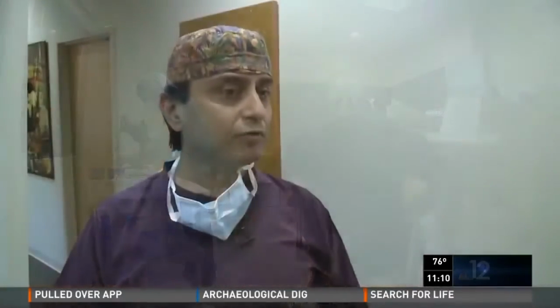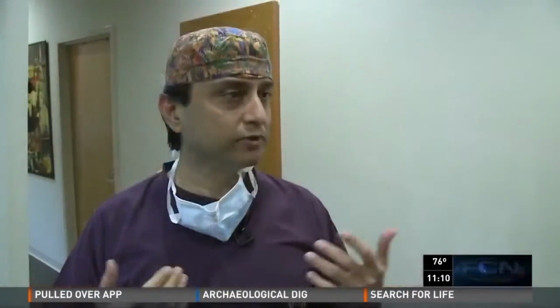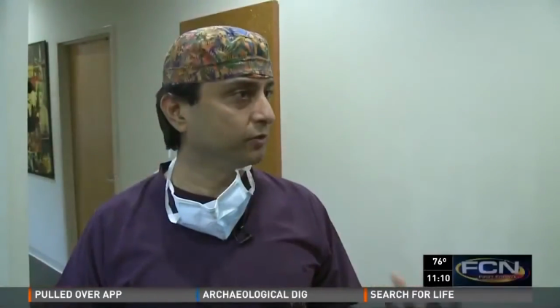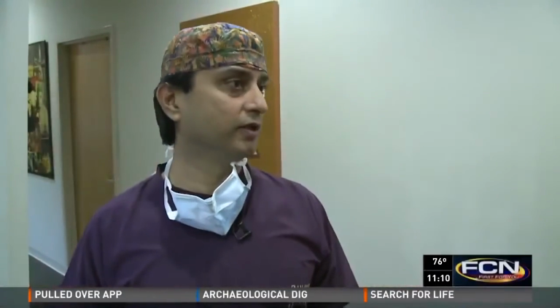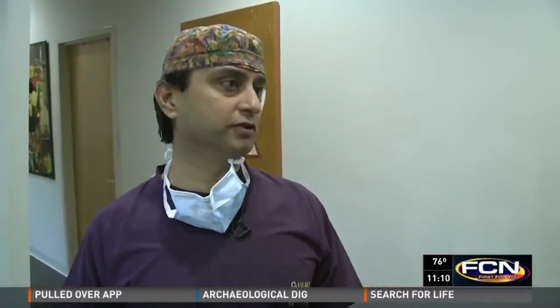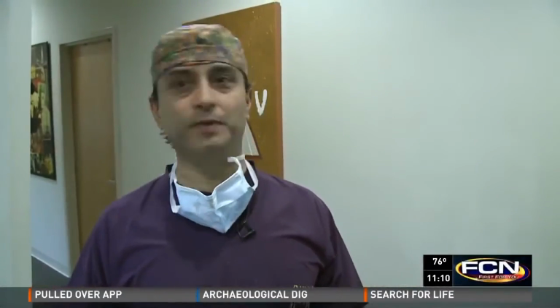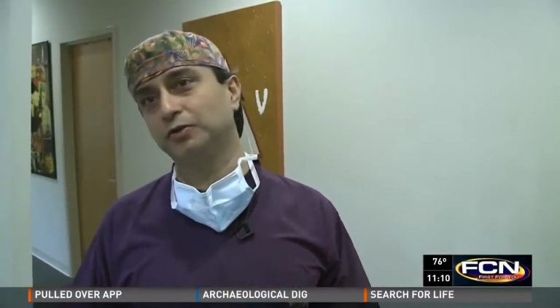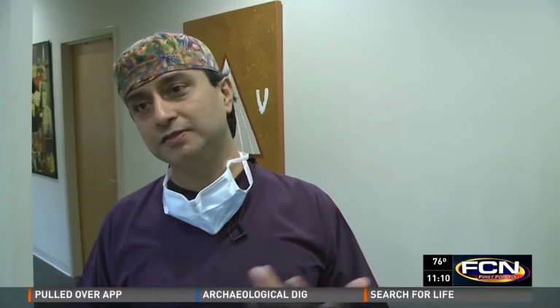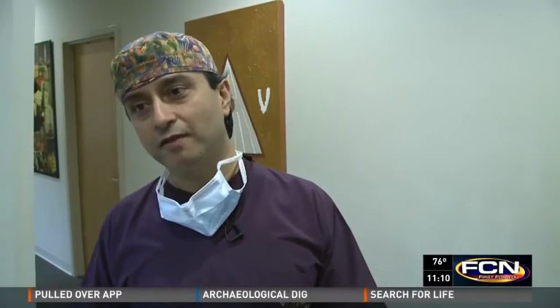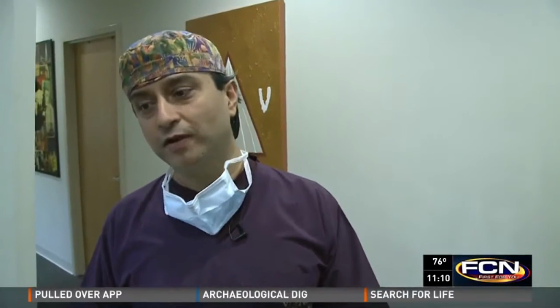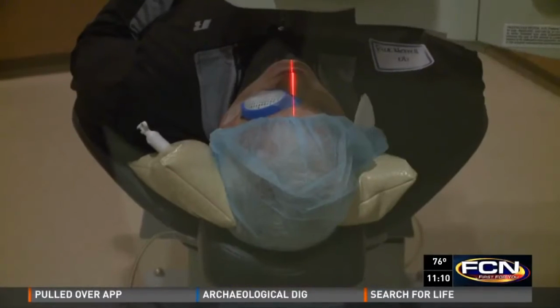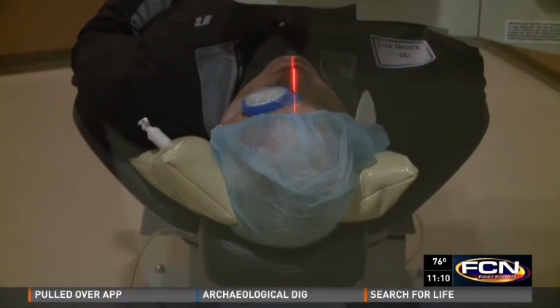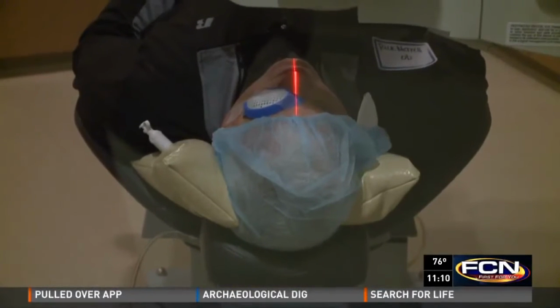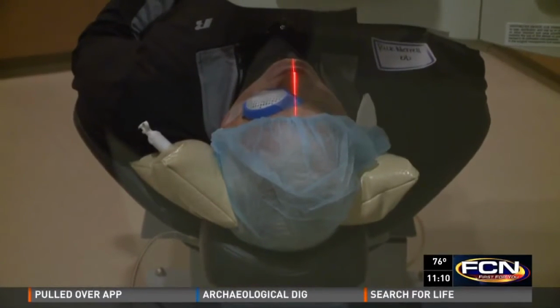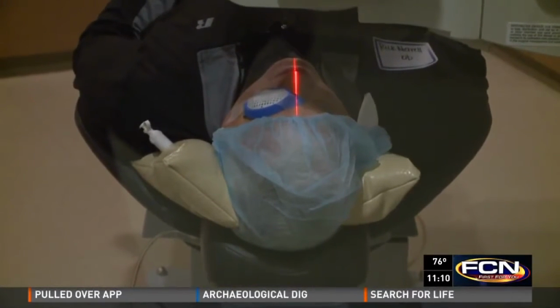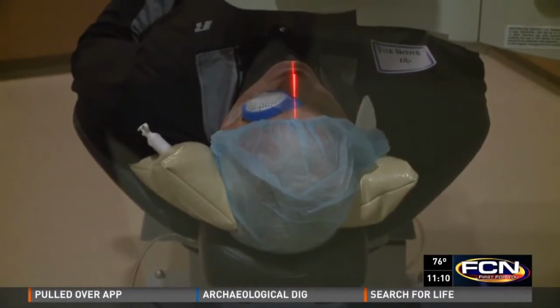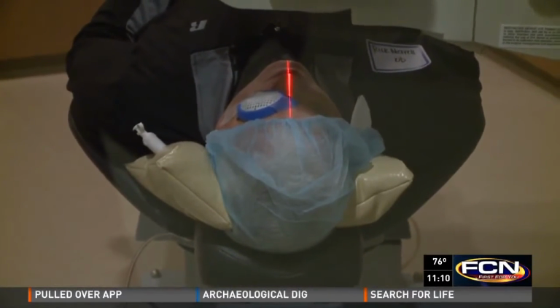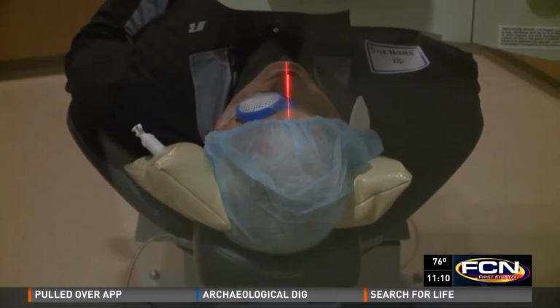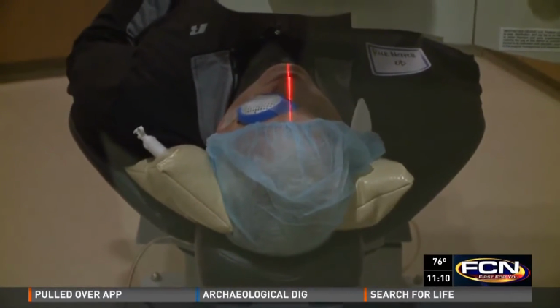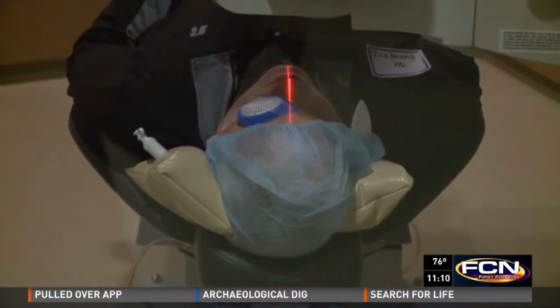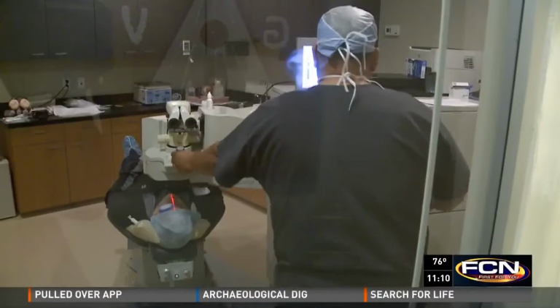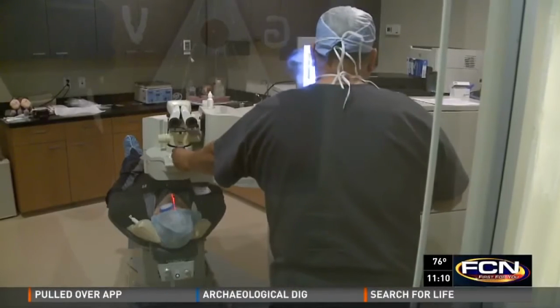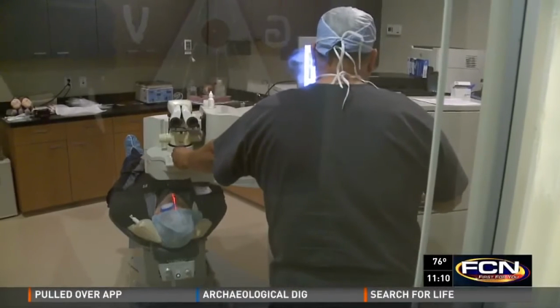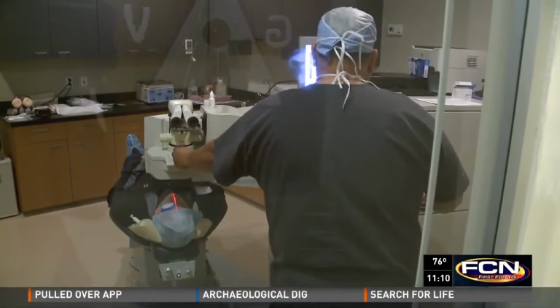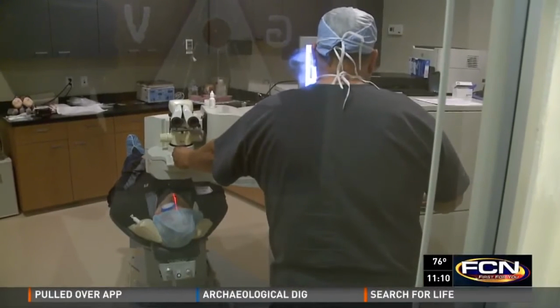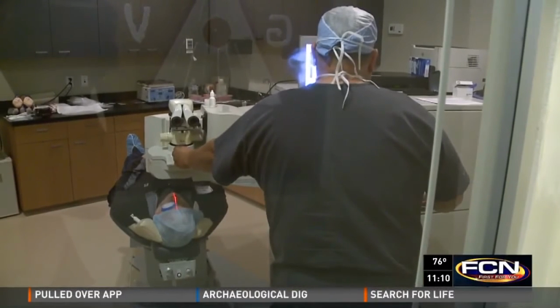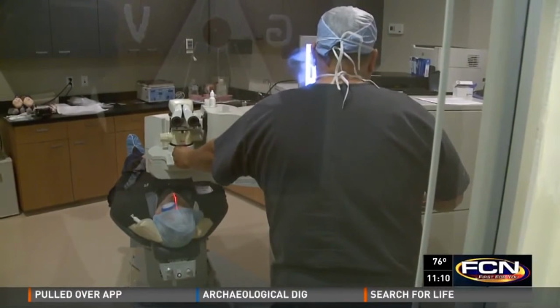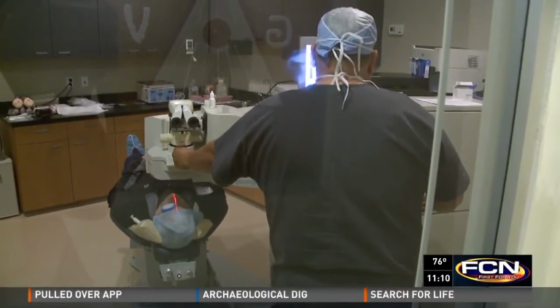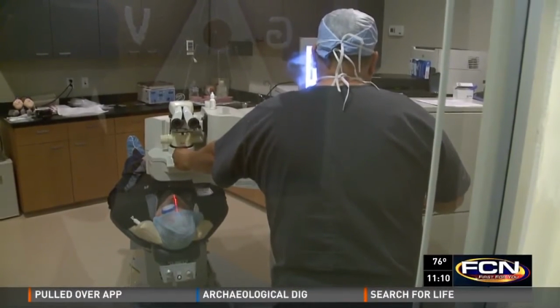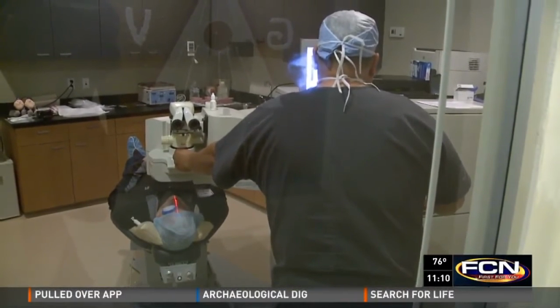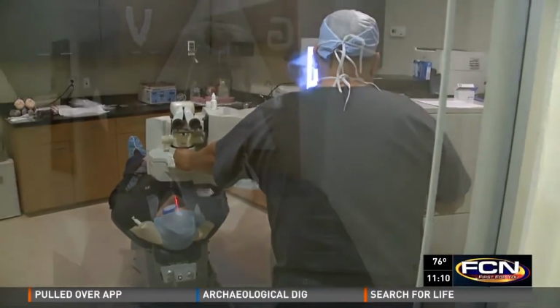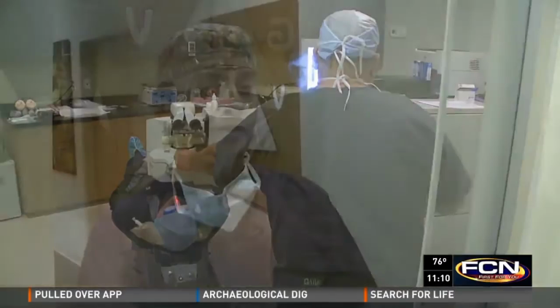He acknowledges they had to do their due diligence and make sure it's safe. Dr. Gulani is convinced collagen cross-linking can prevent blindness in patients with keratoconus. 'We've been waiting for years.'